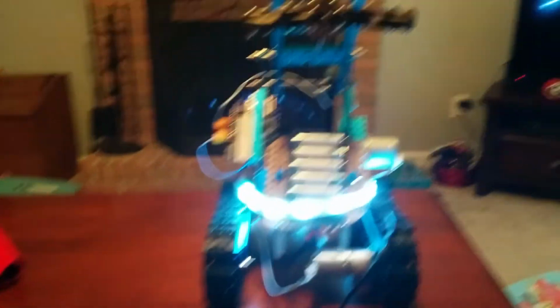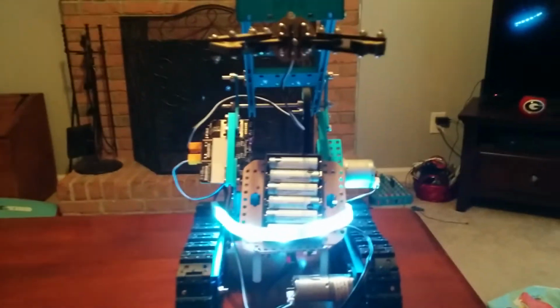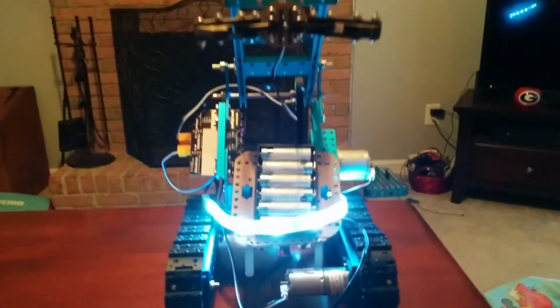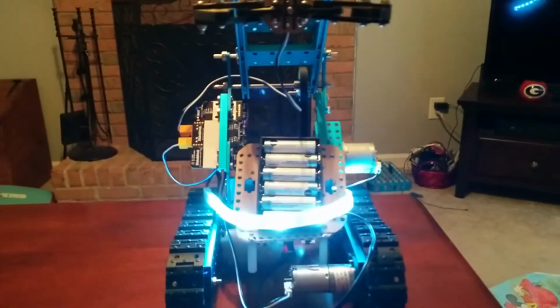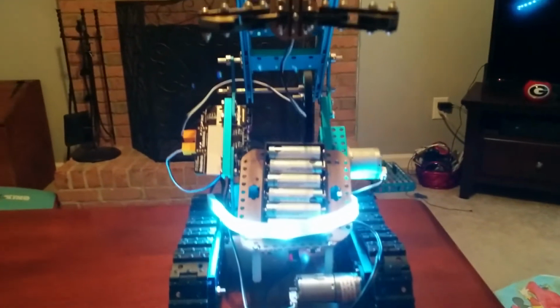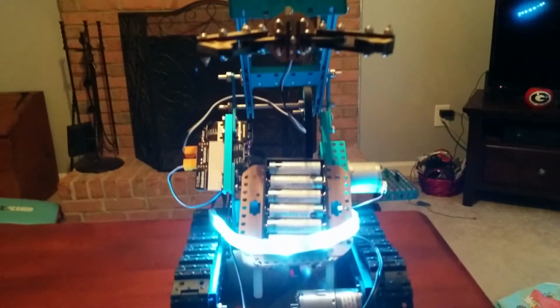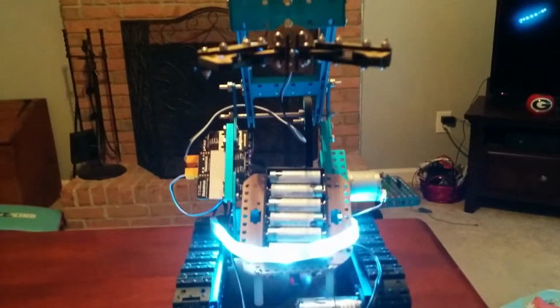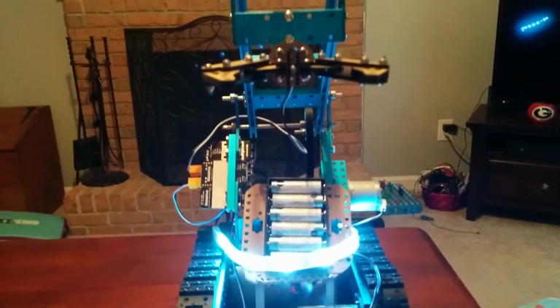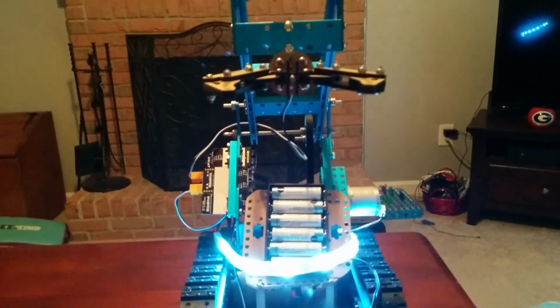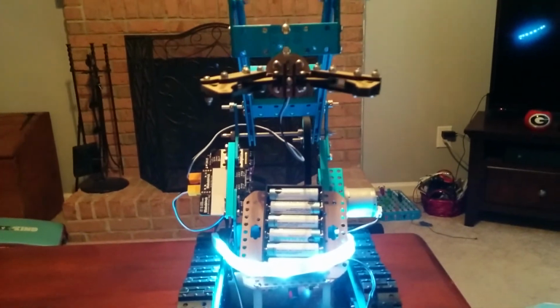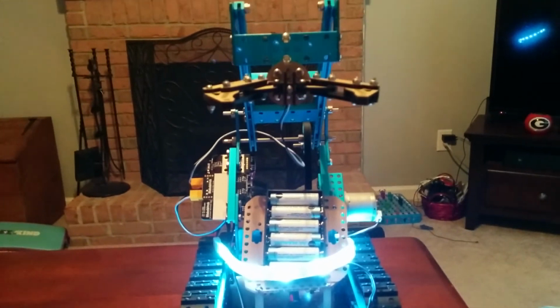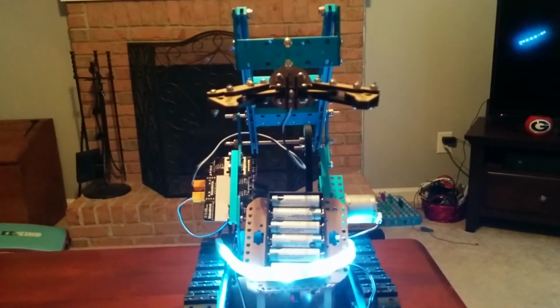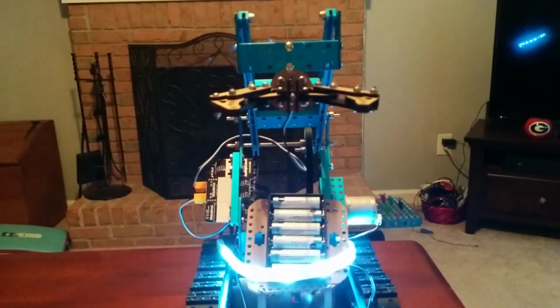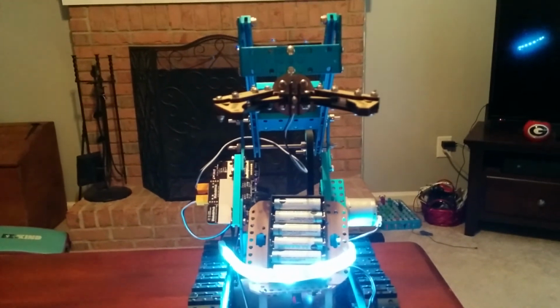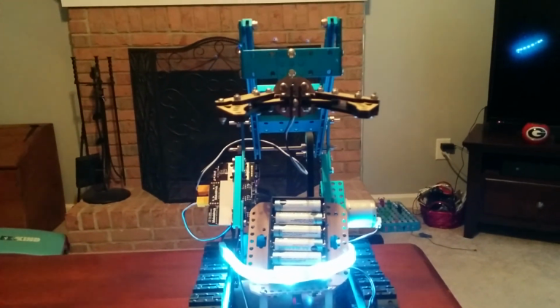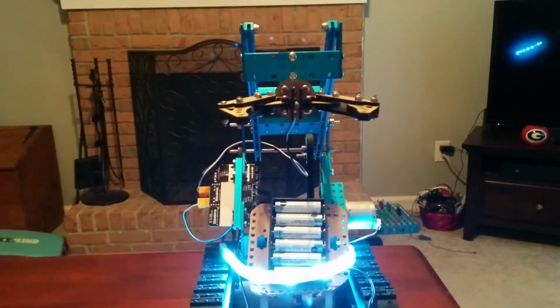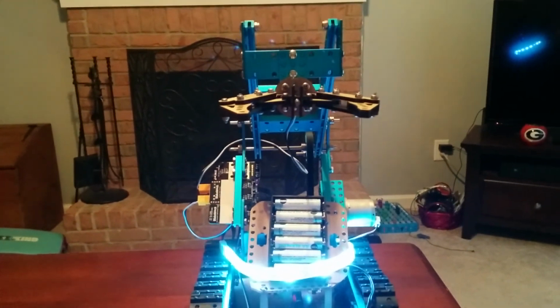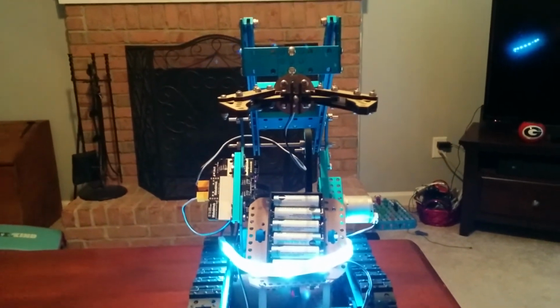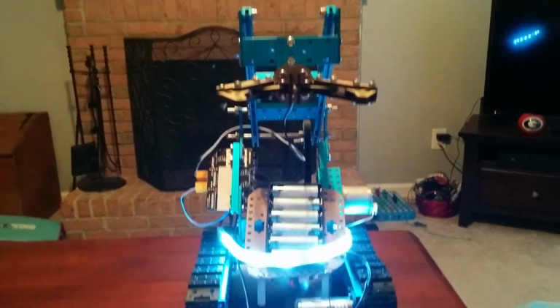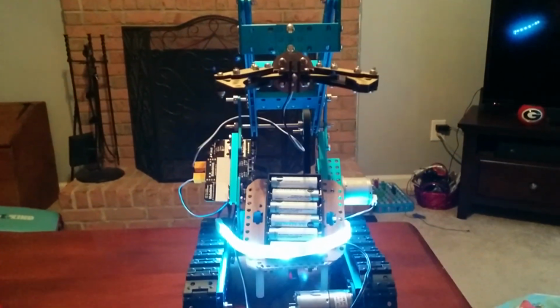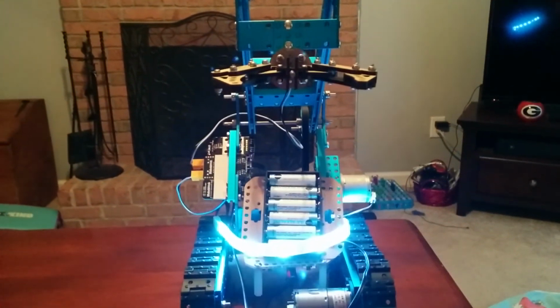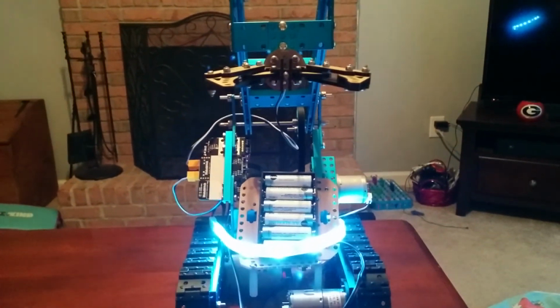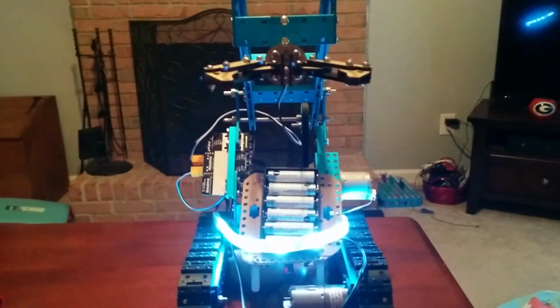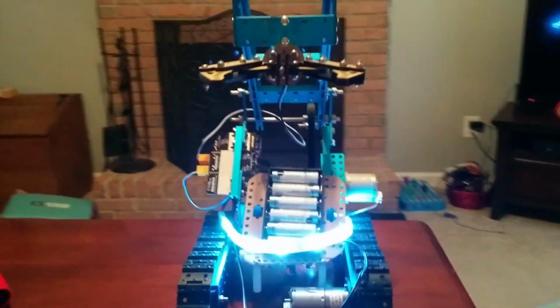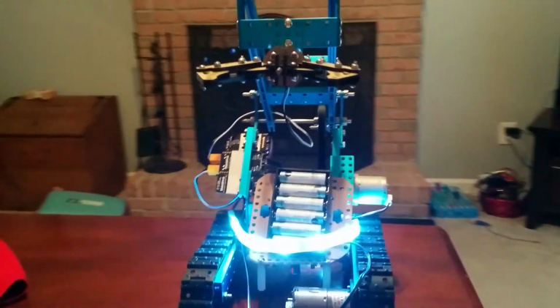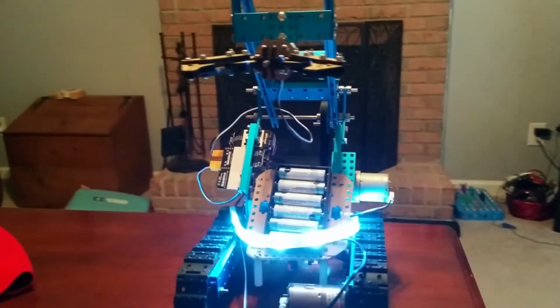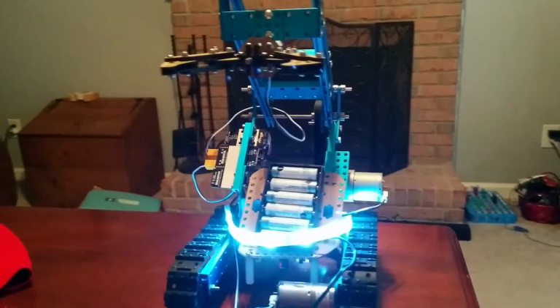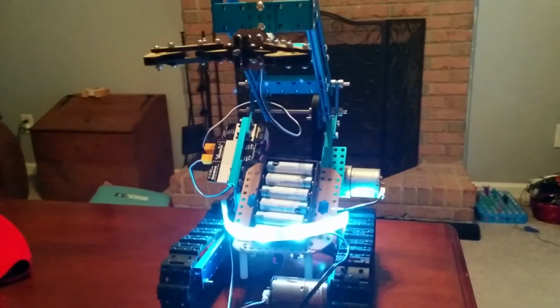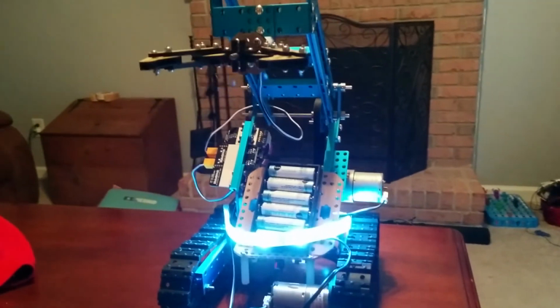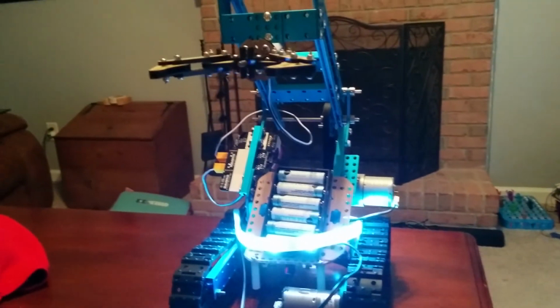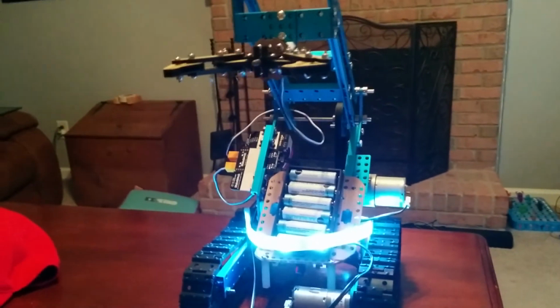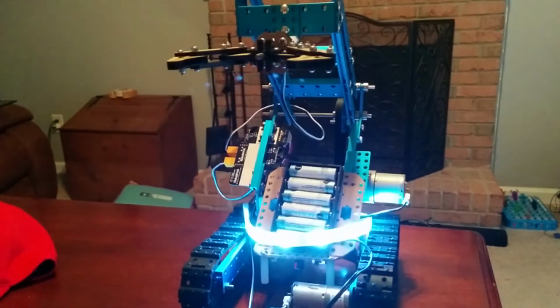And that is the demonstration of my first MakeBlock robot.